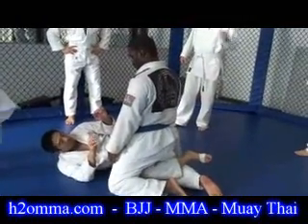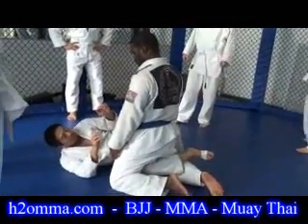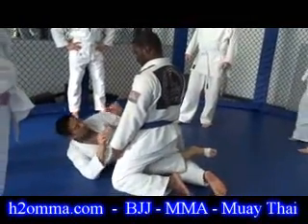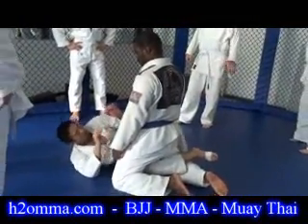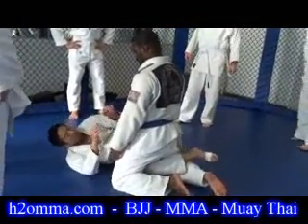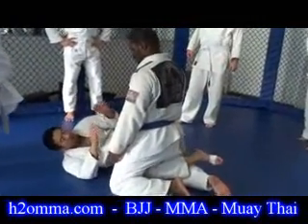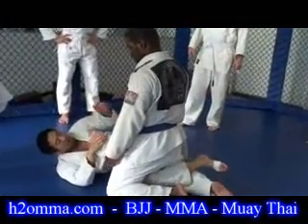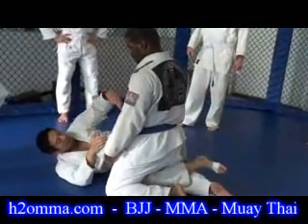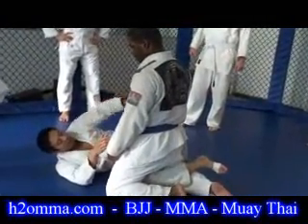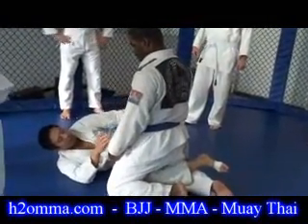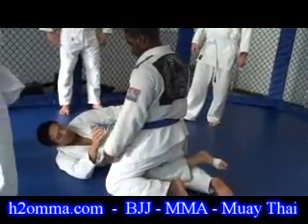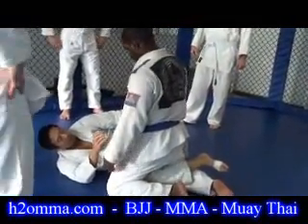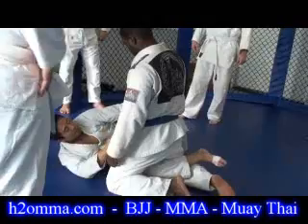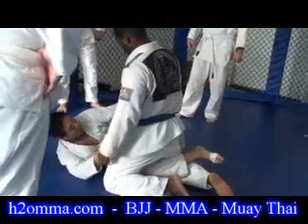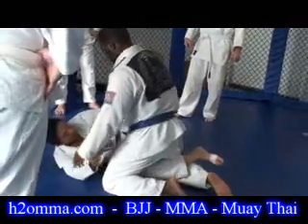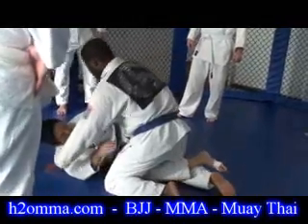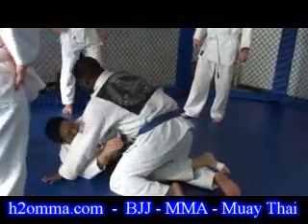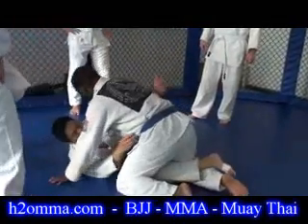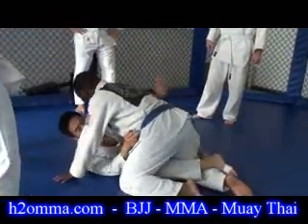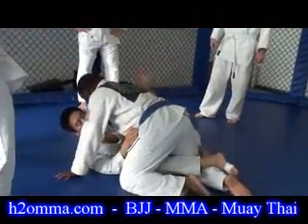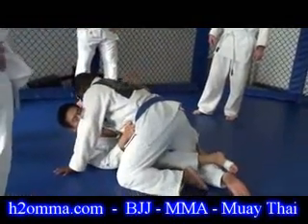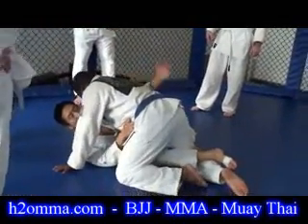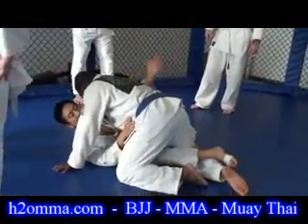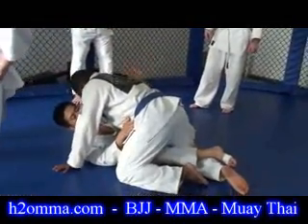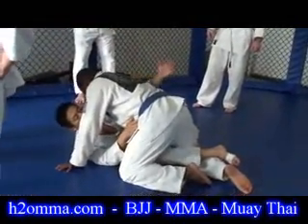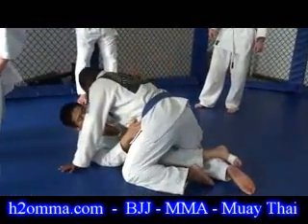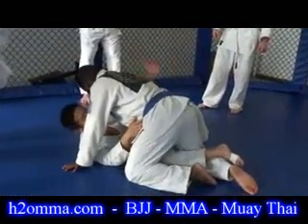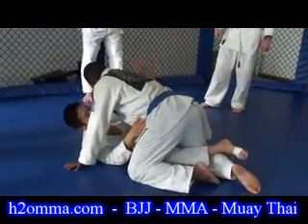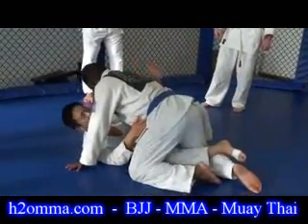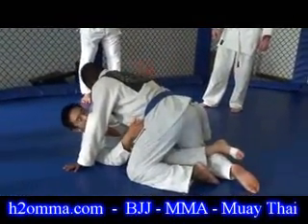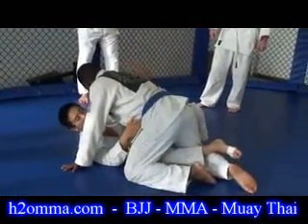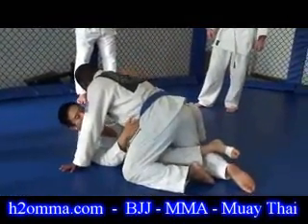Number two, I want the underhook. If he starts to come towards me, I want to have this underhook here.